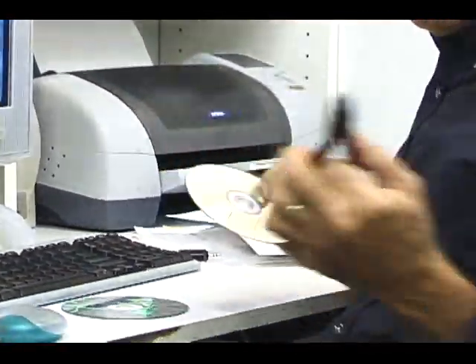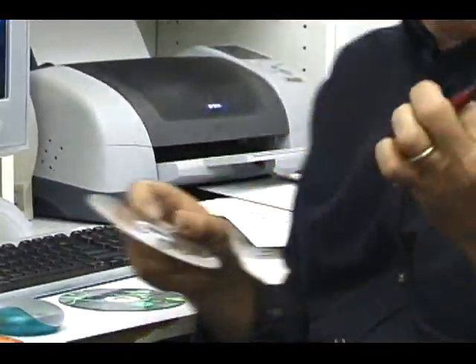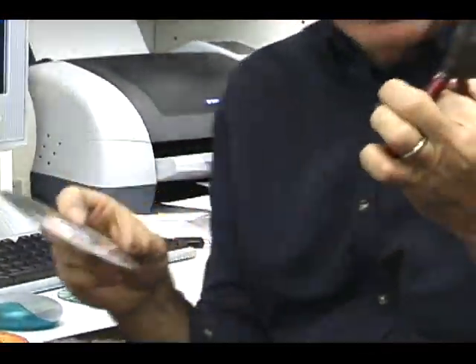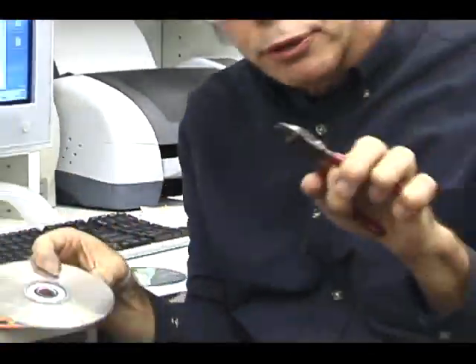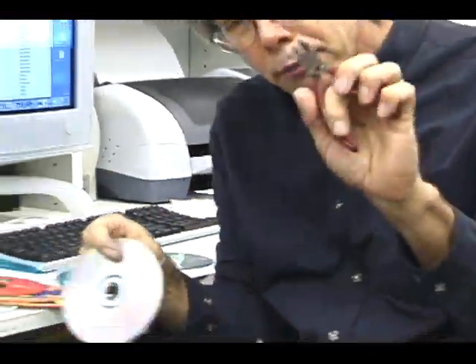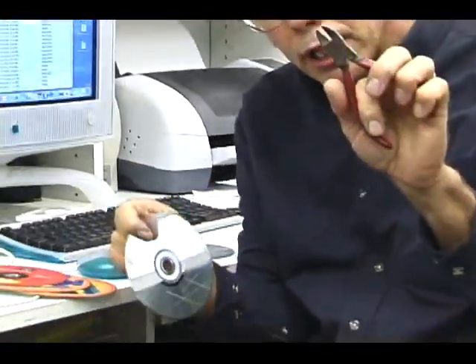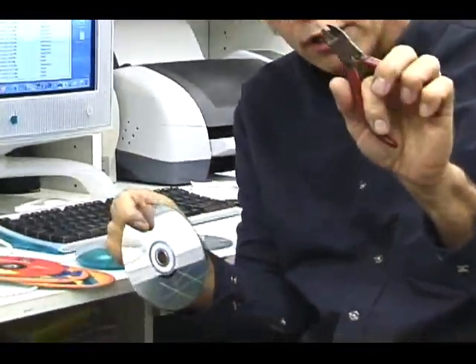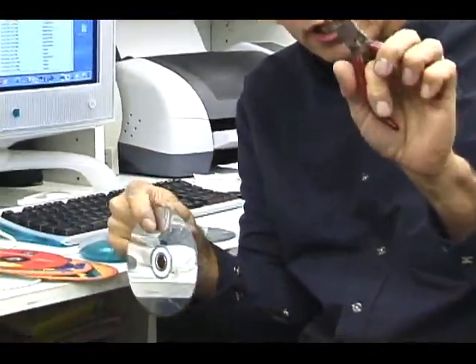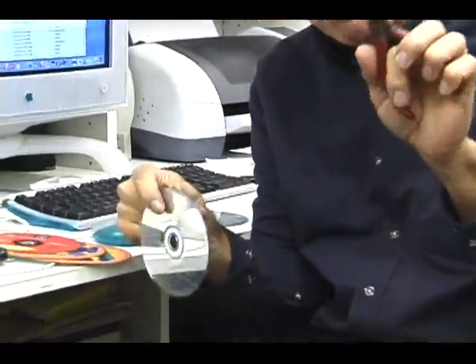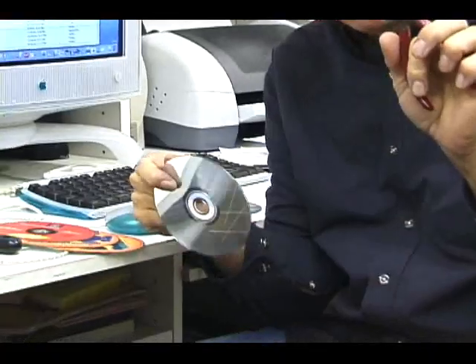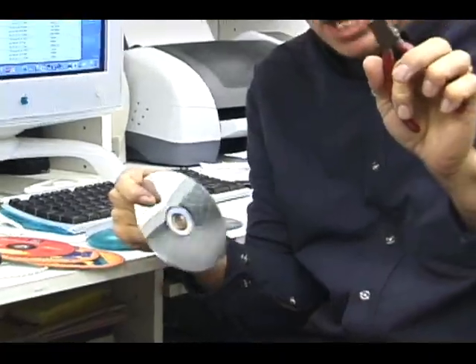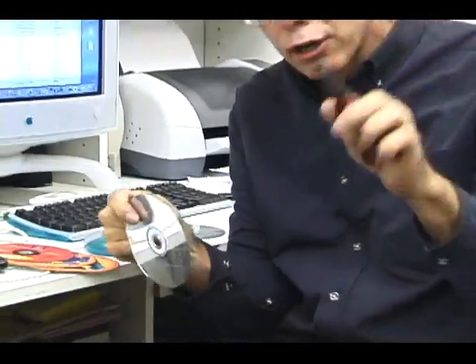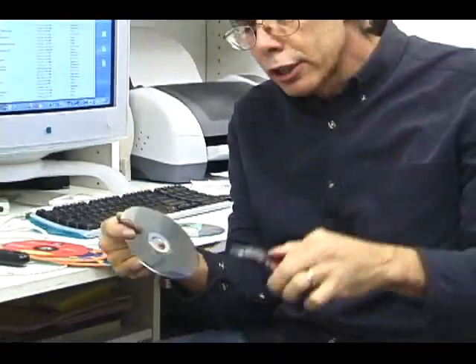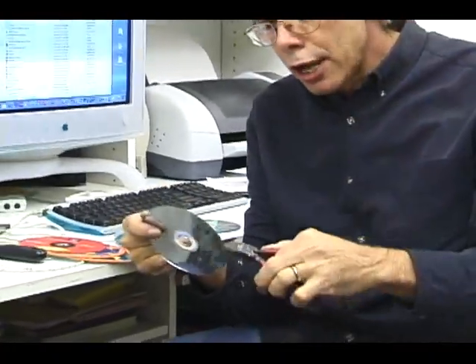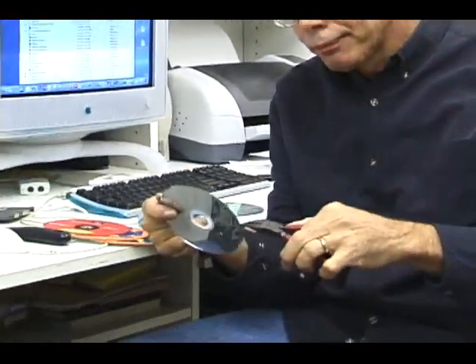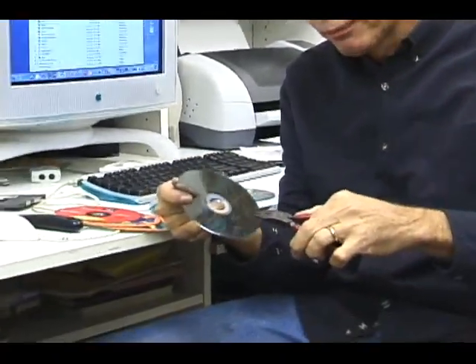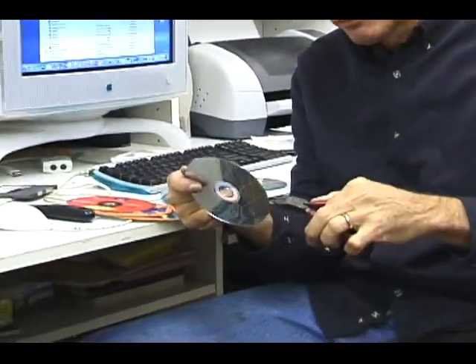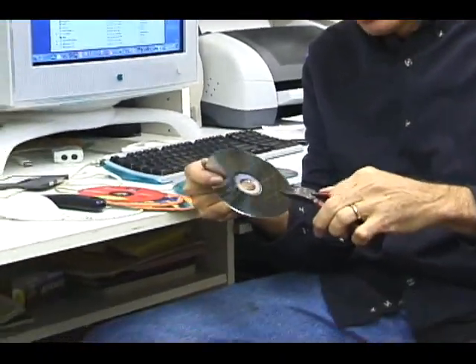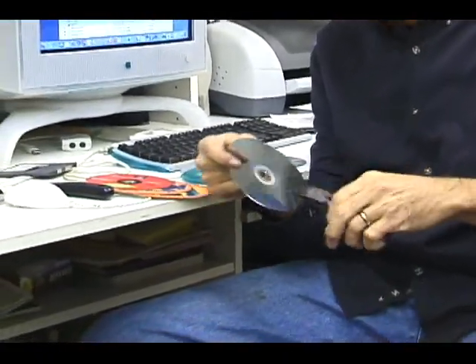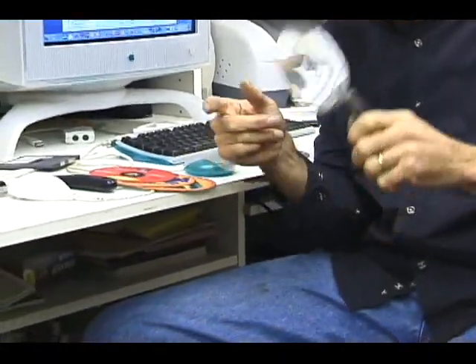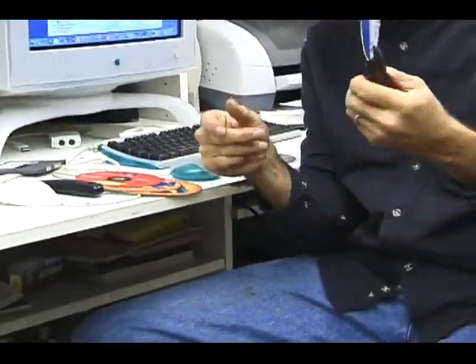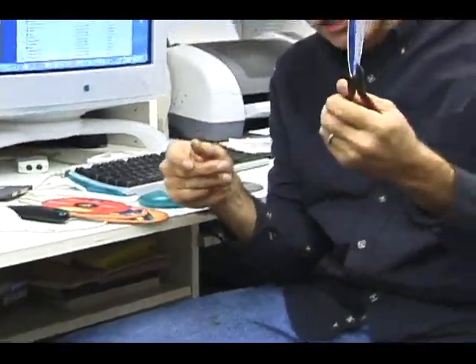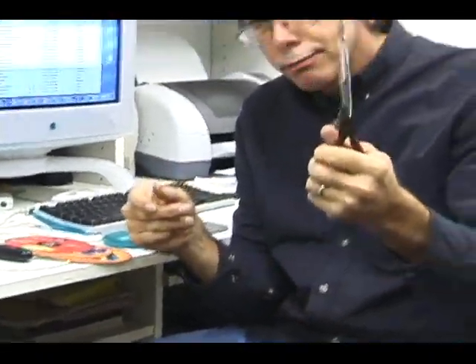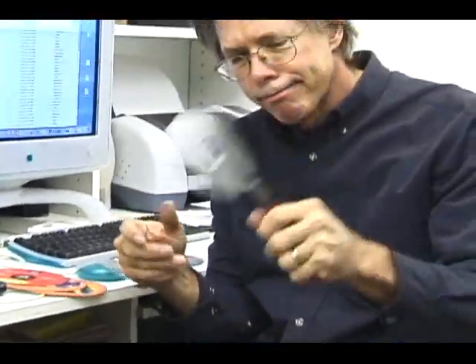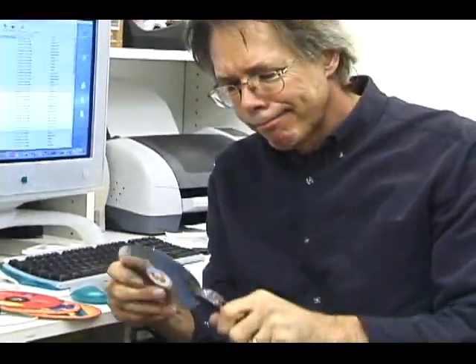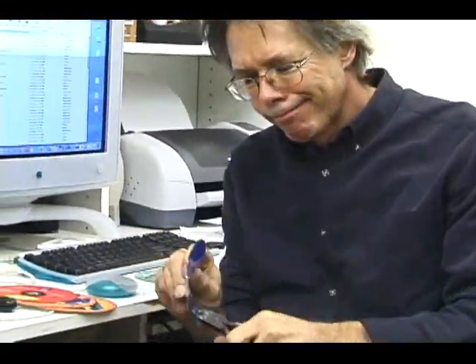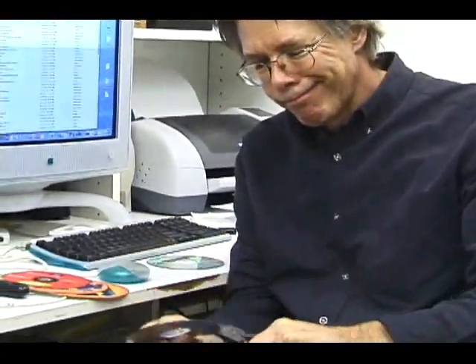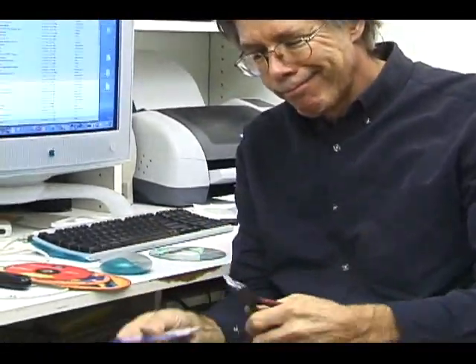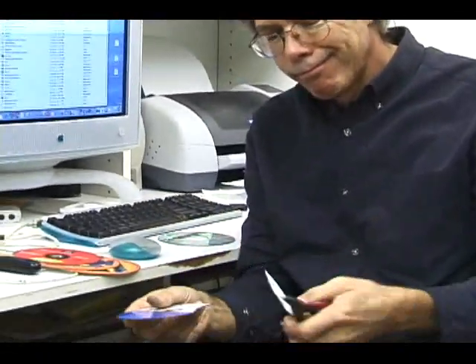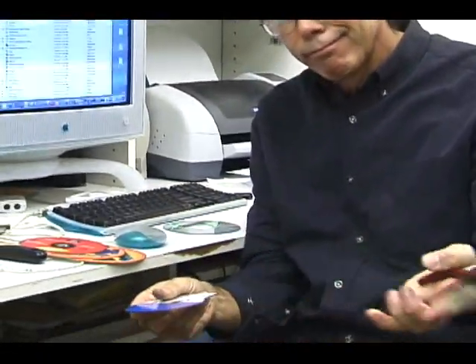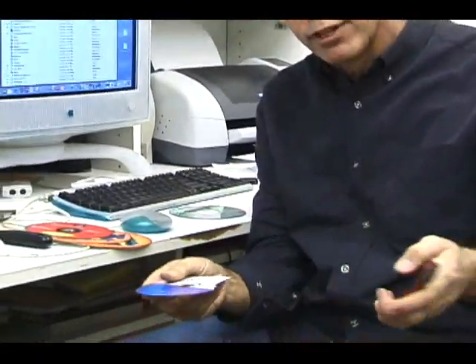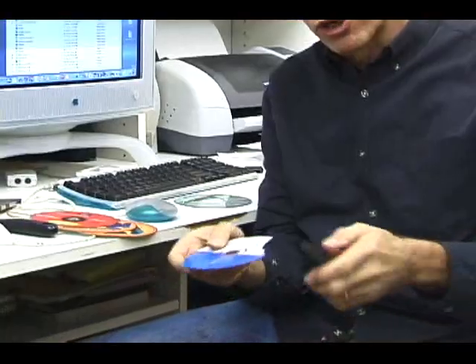Wire clippers. I've been telling you to keep these in your pocket all the time. In a pinch, they work.